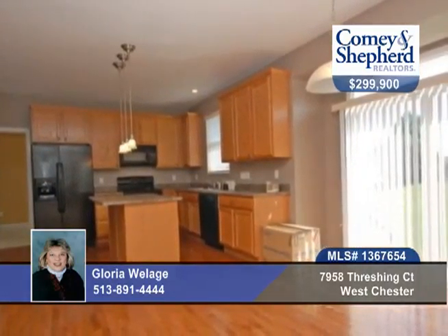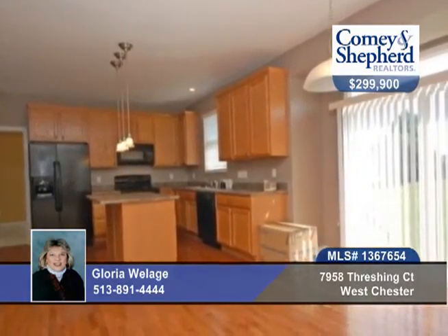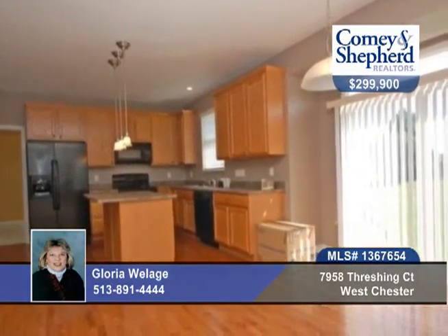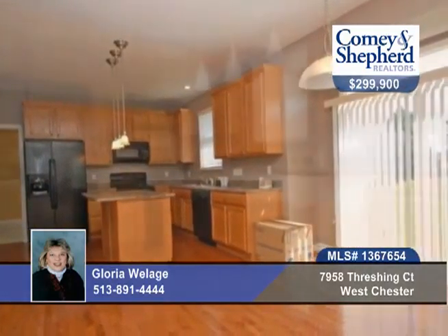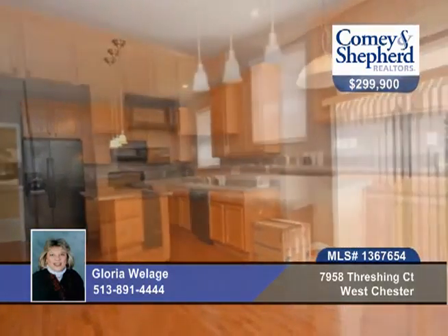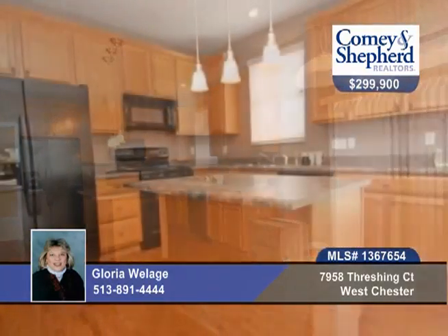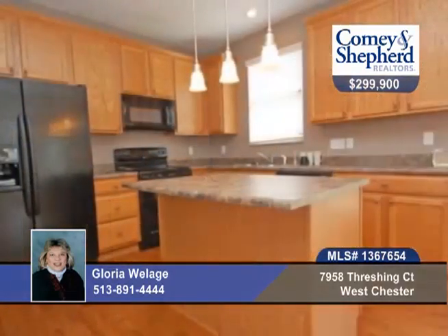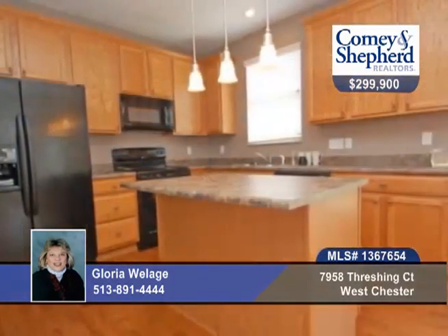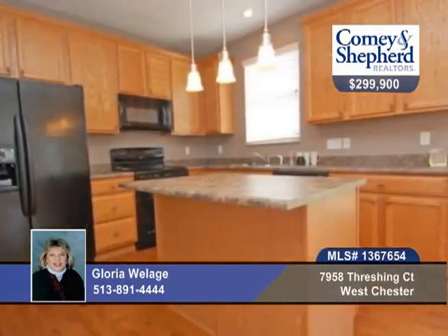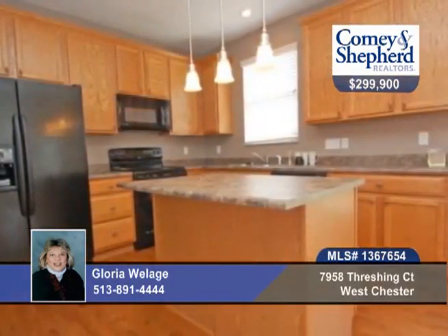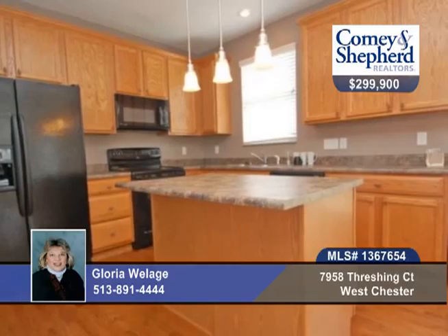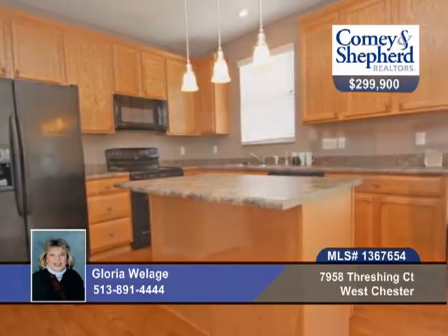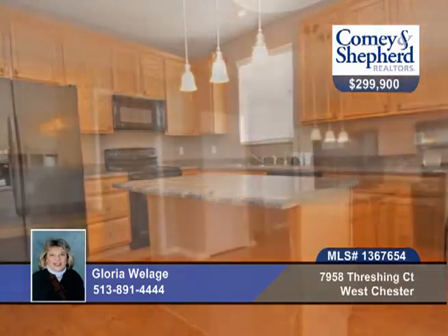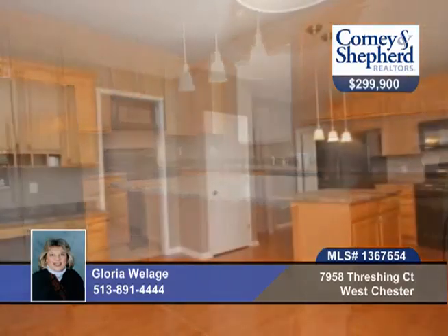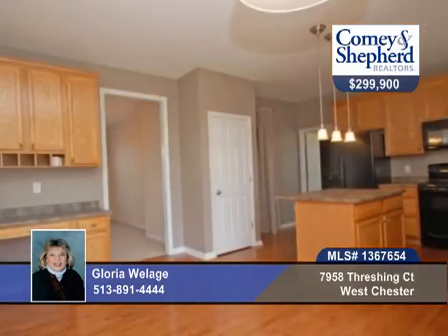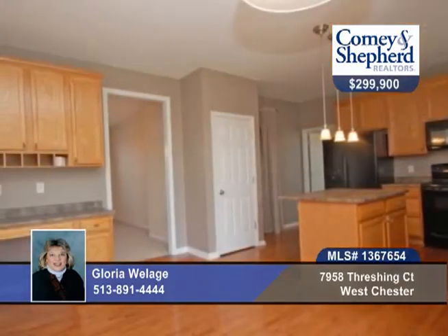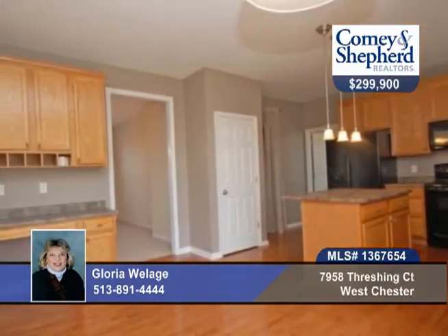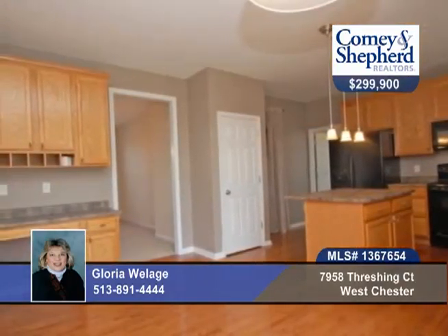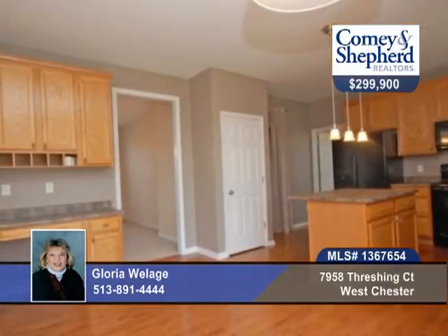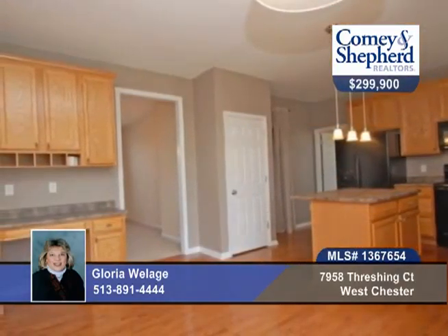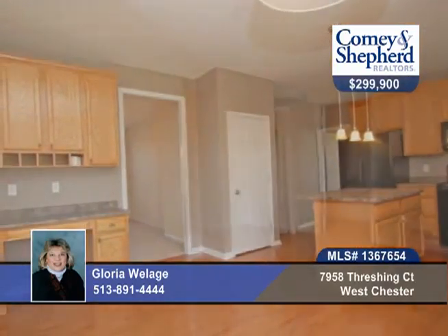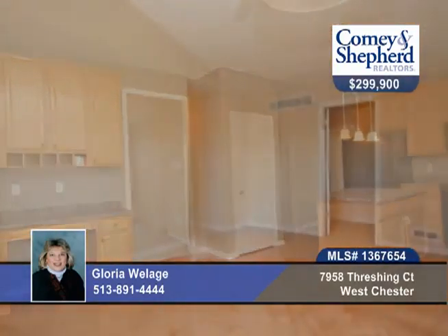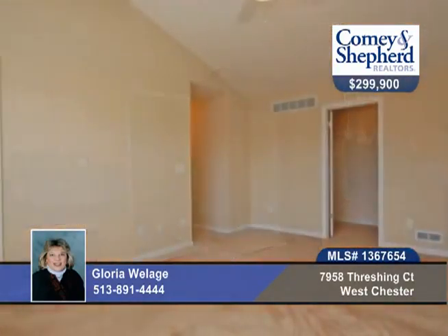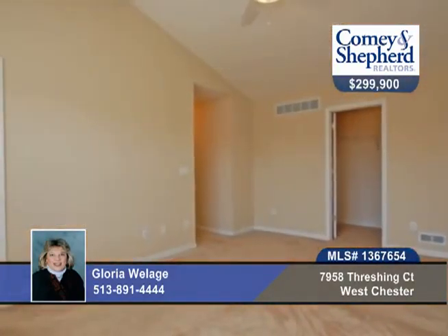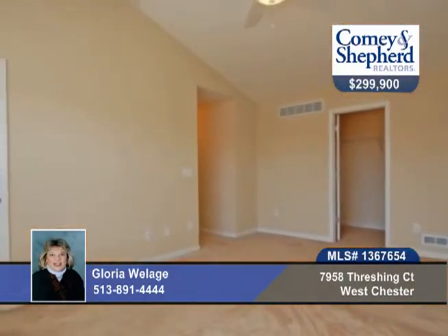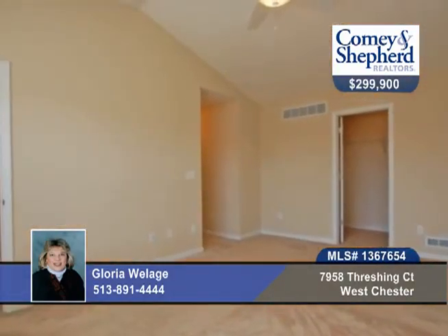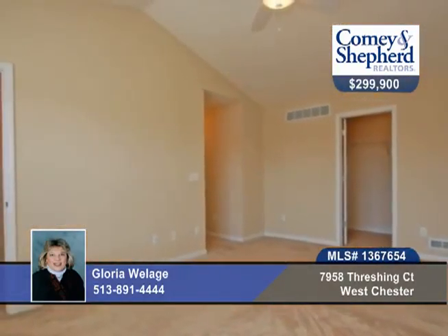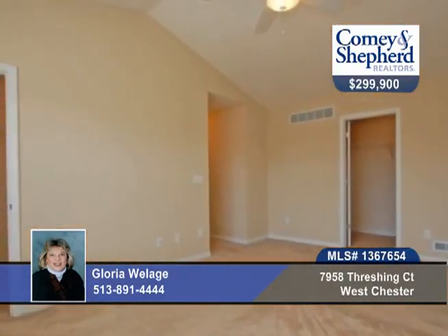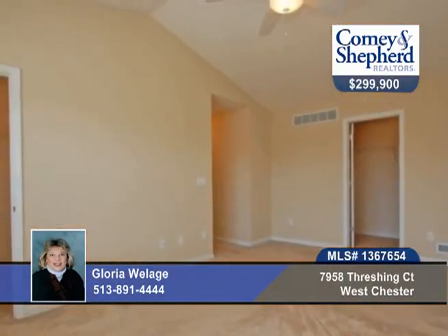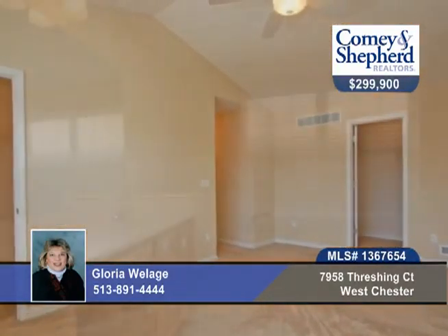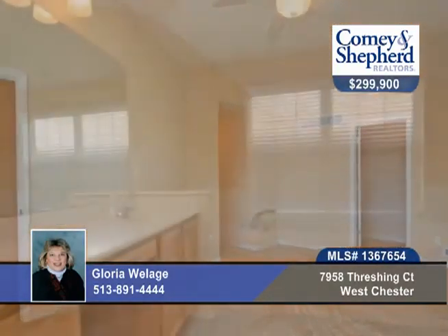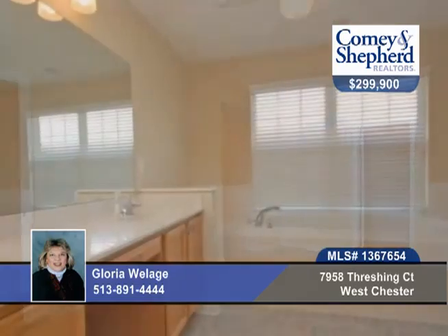There are nine foot ceilings, hardwood in the kitchen, breakfast and foyer, first floor study and an open foyer. This home is airy and open with a versatile floor plan.